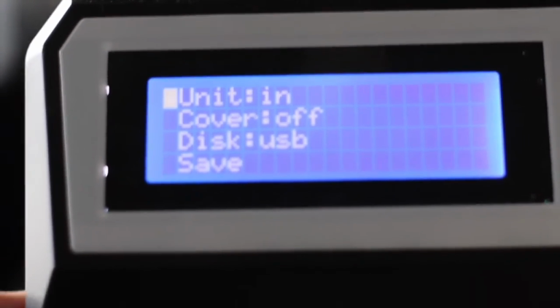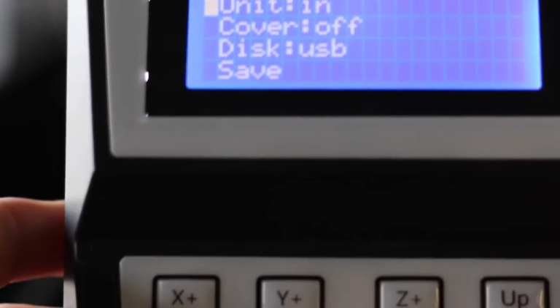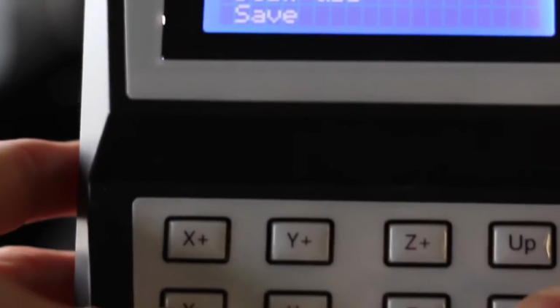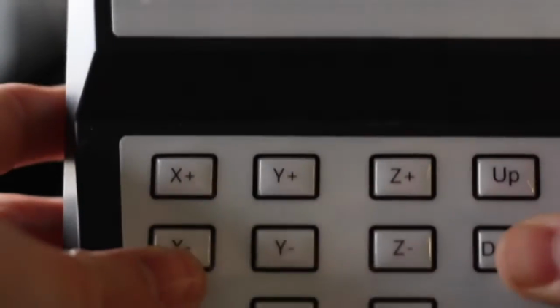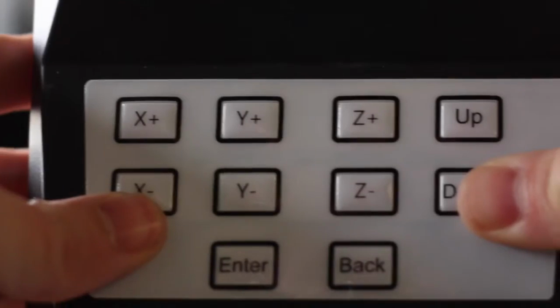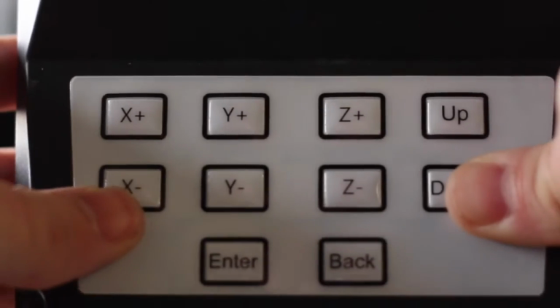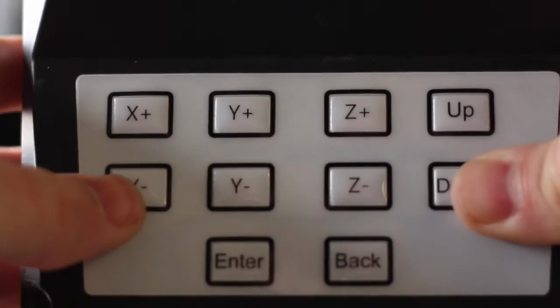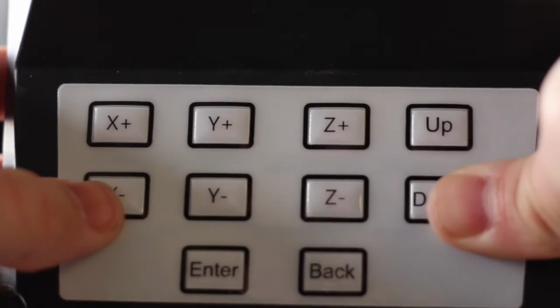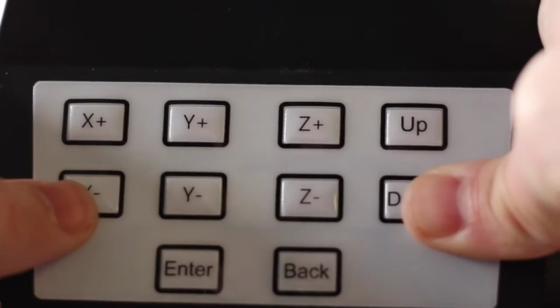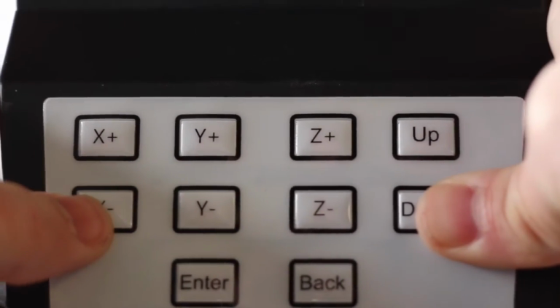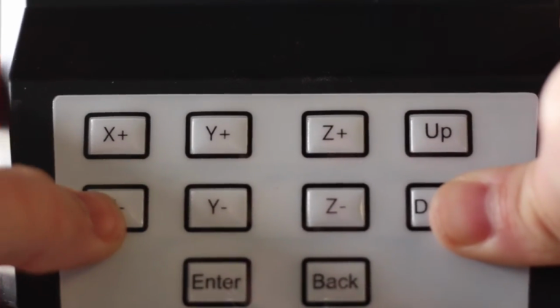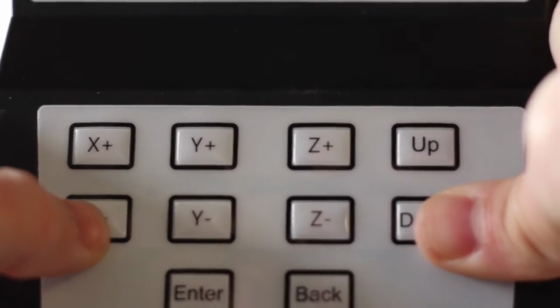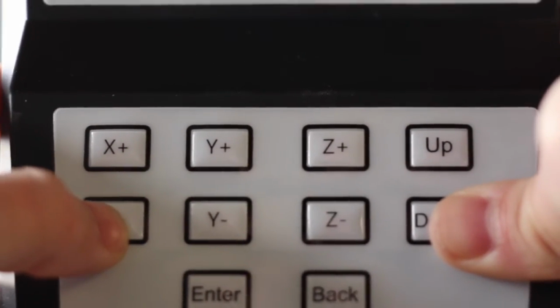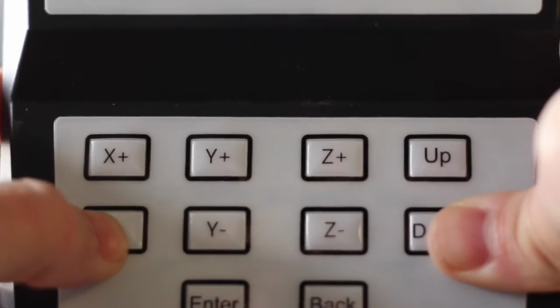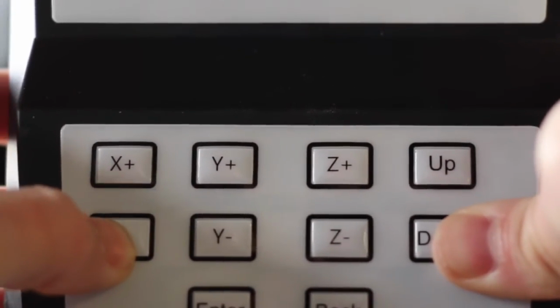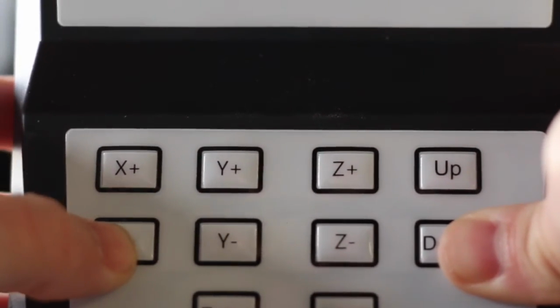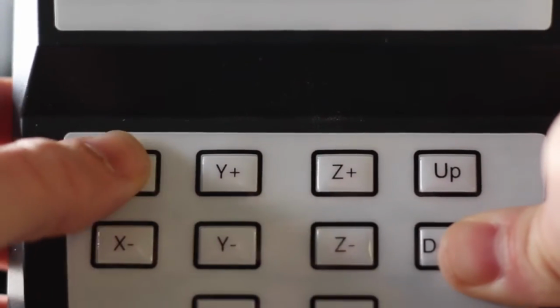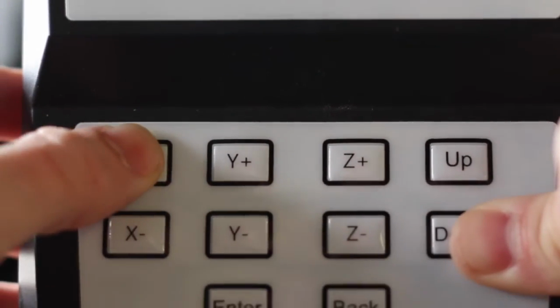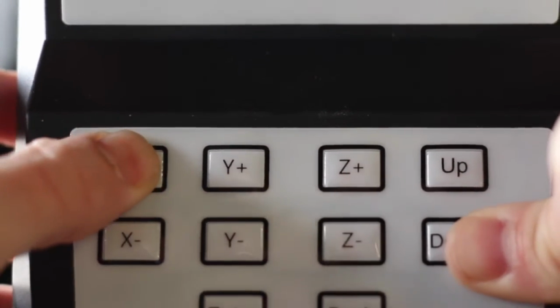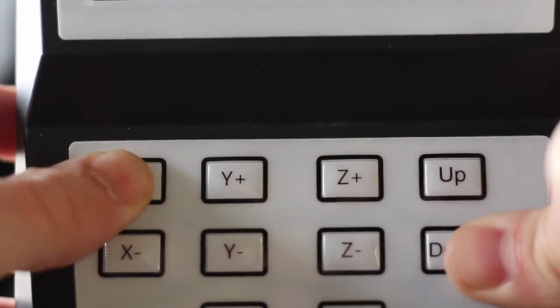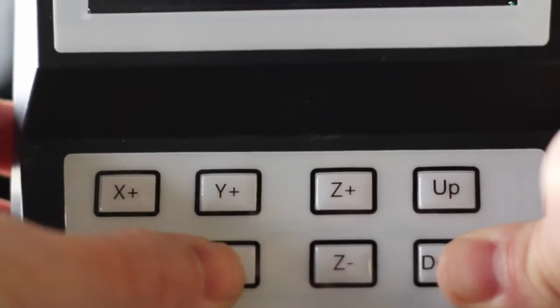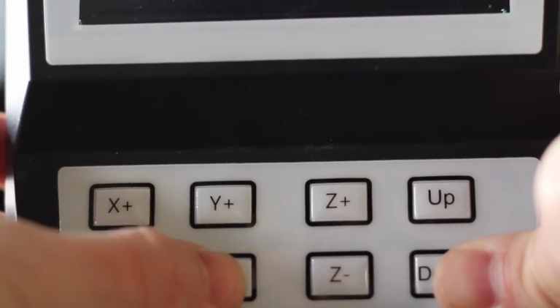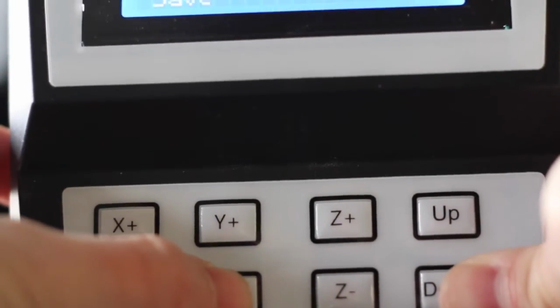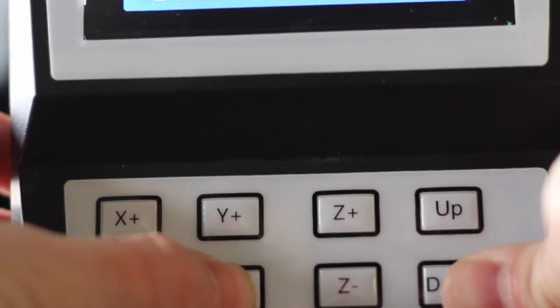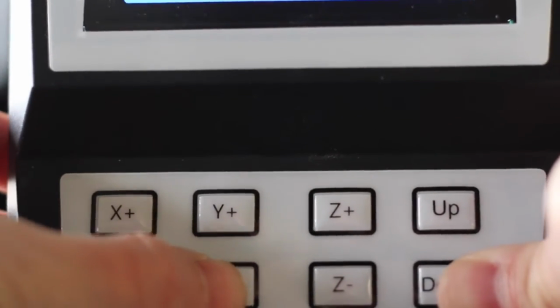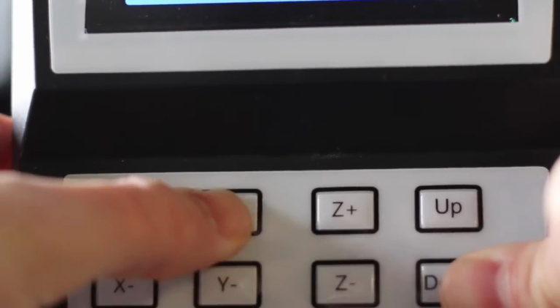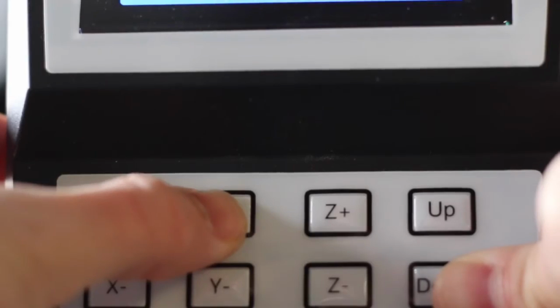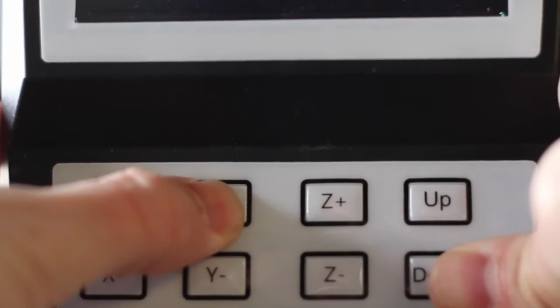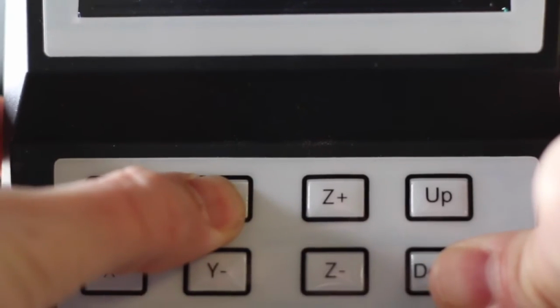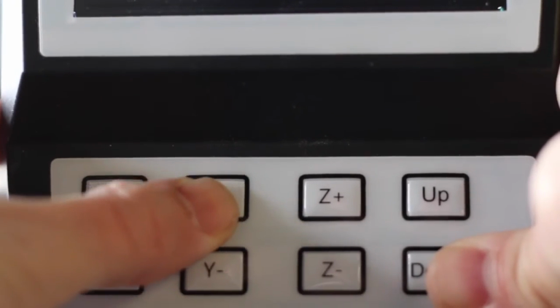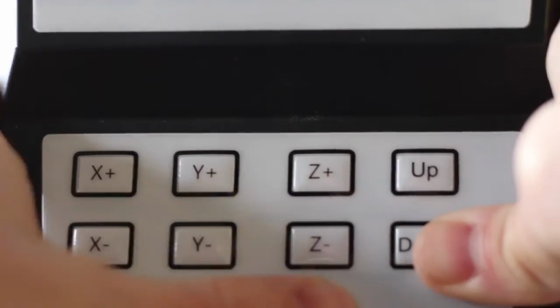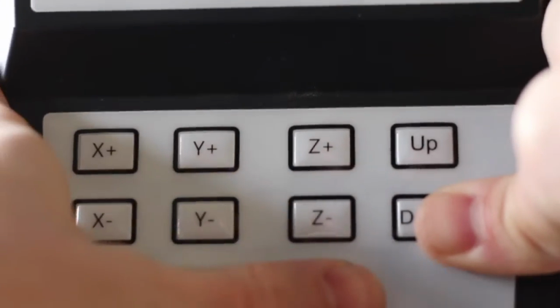Following that we are going to press x minus, x plus, y minus, y plus, and the back button.